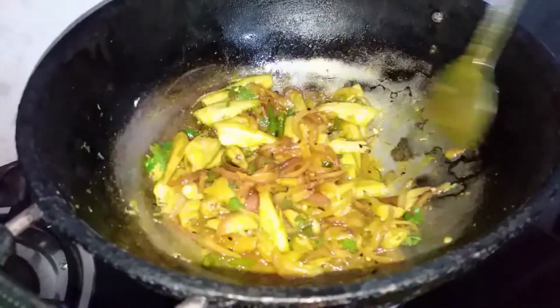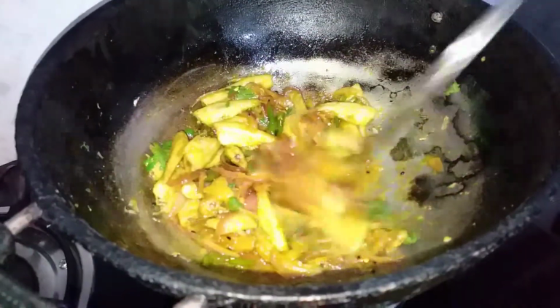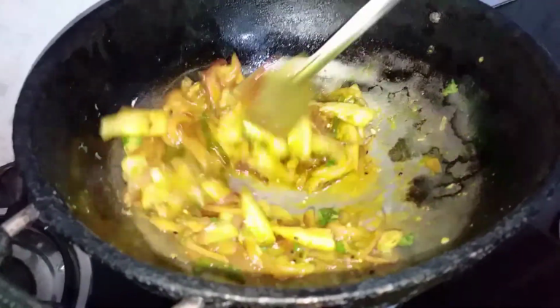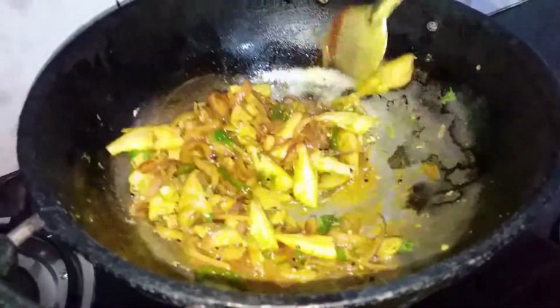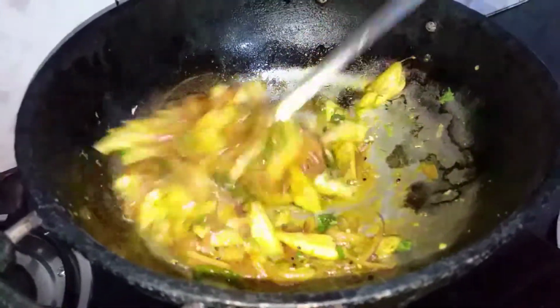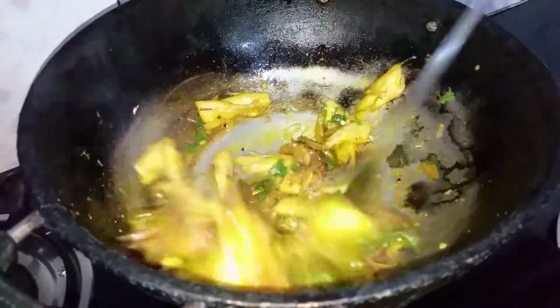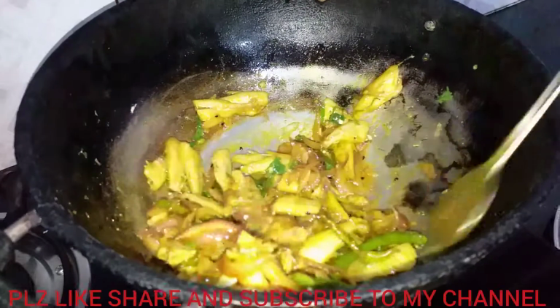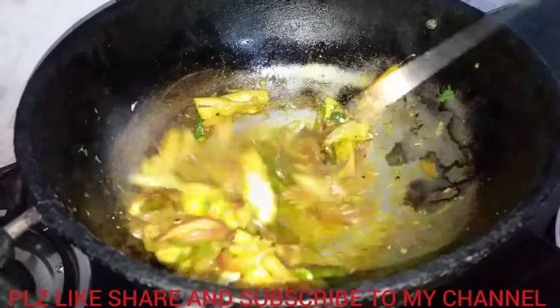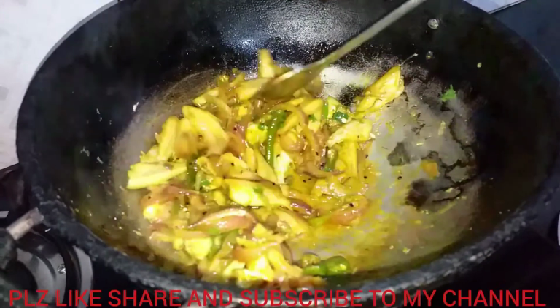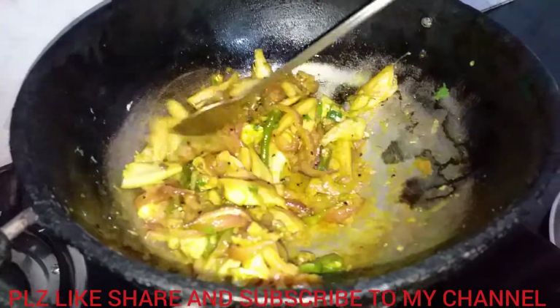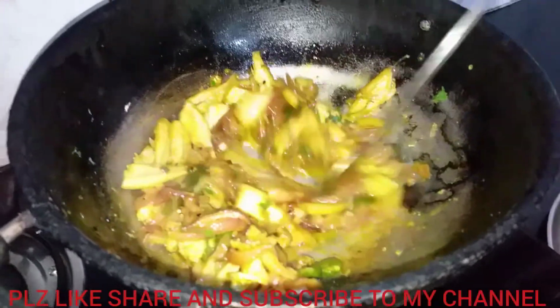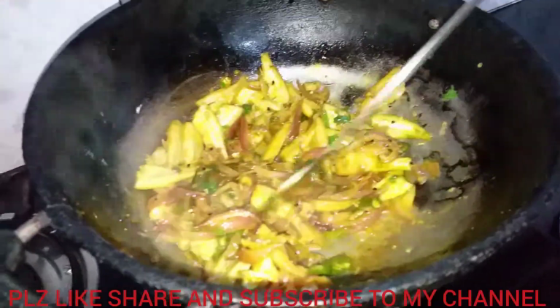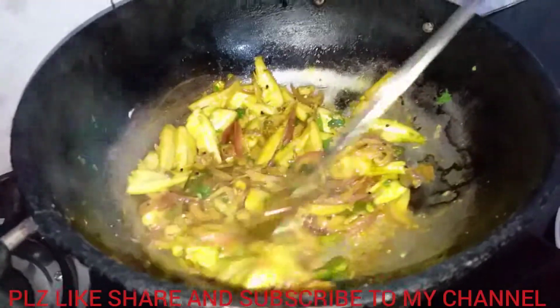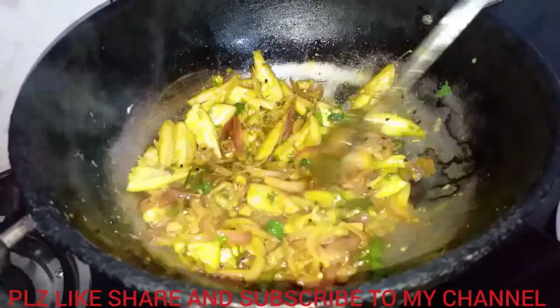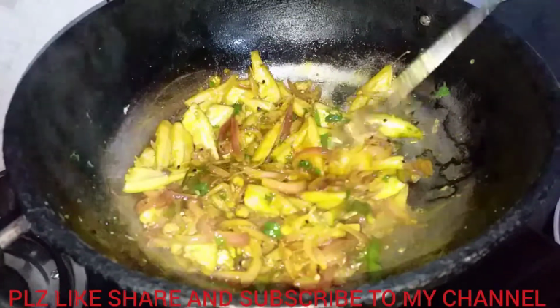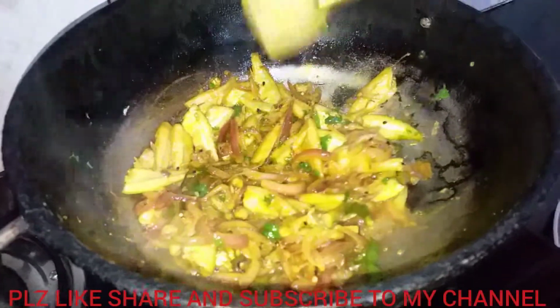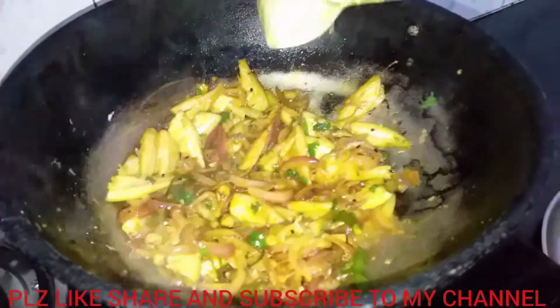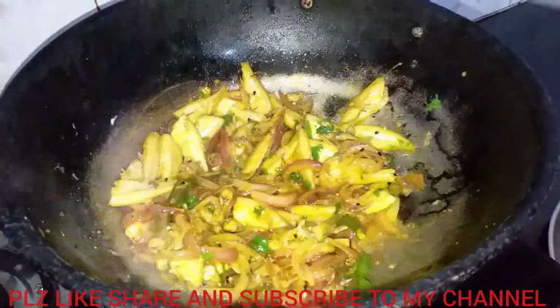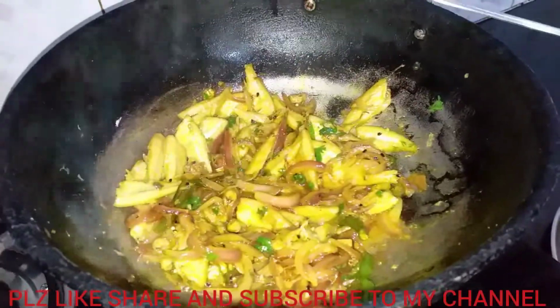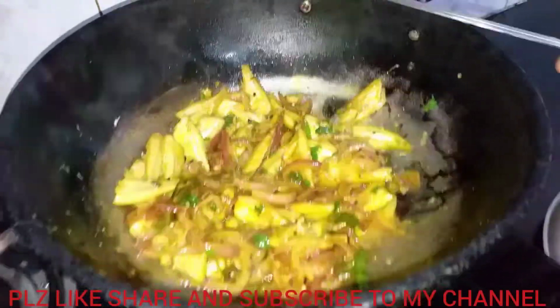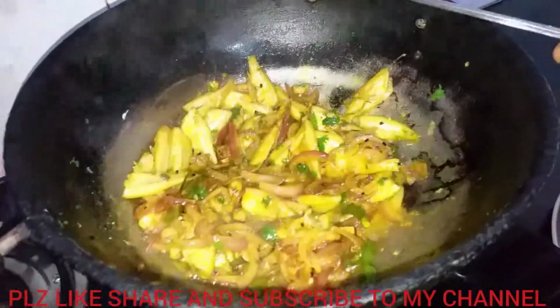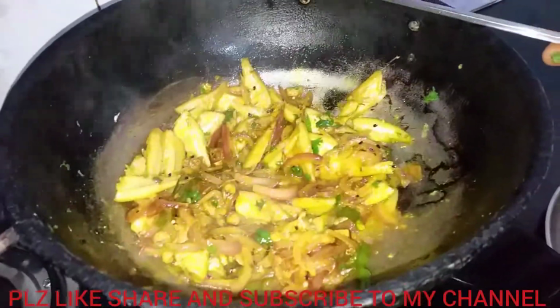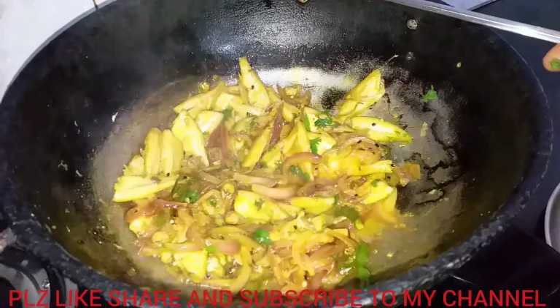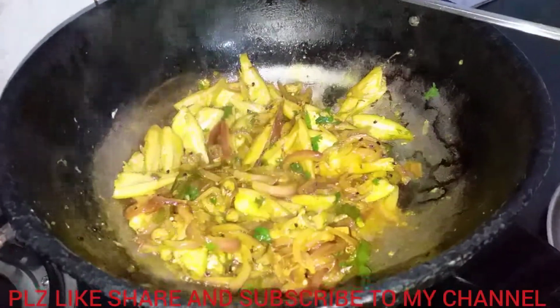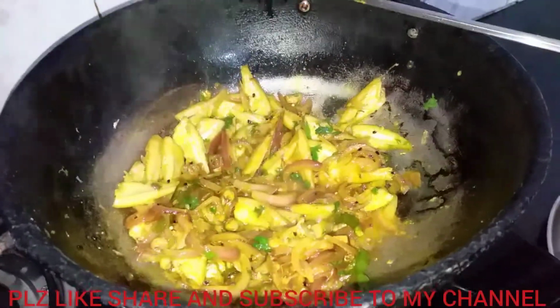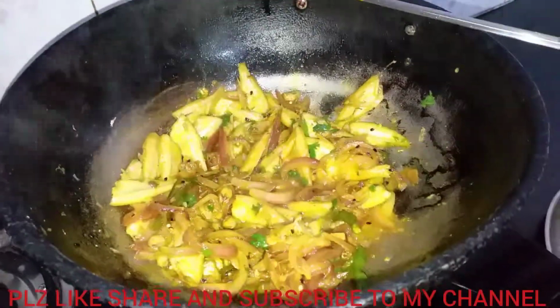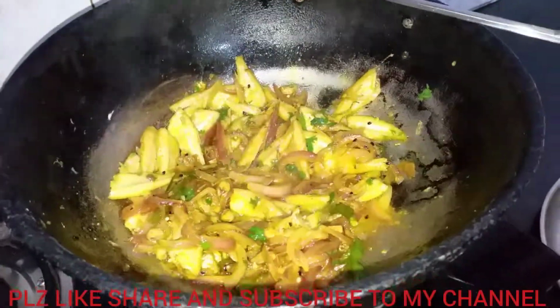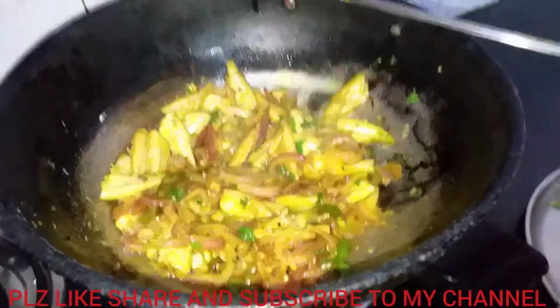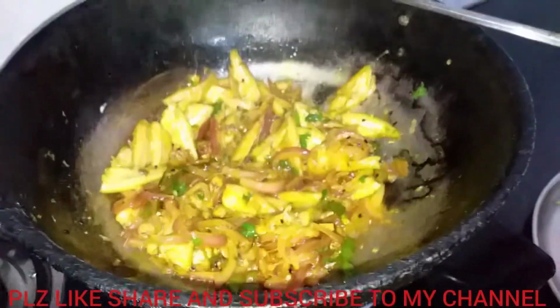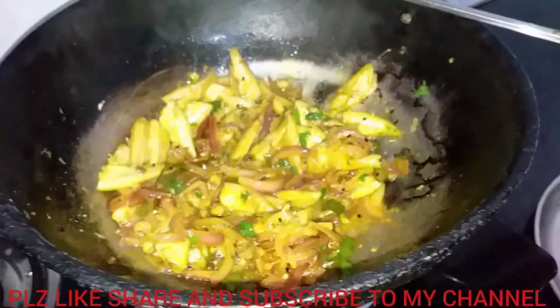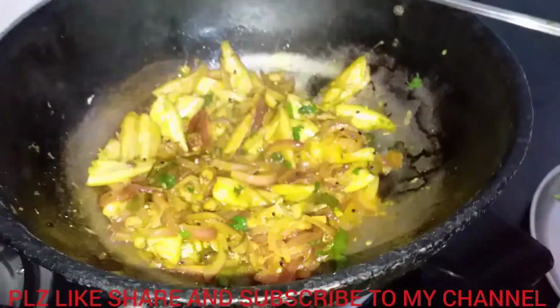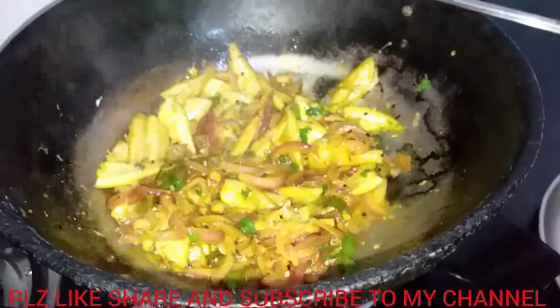If you like, please like, share and subscribe to this channel. Thank you friends. Bye friends.